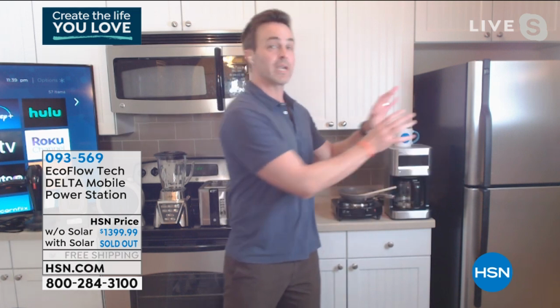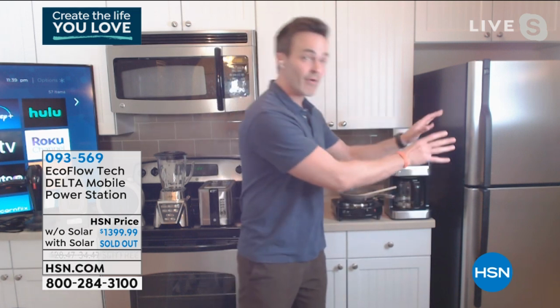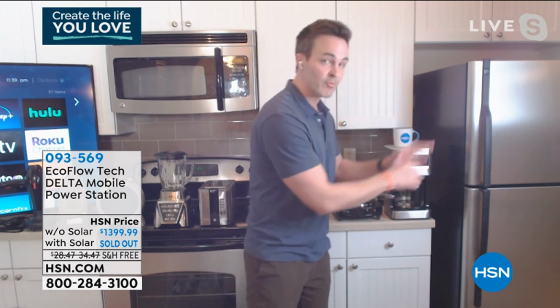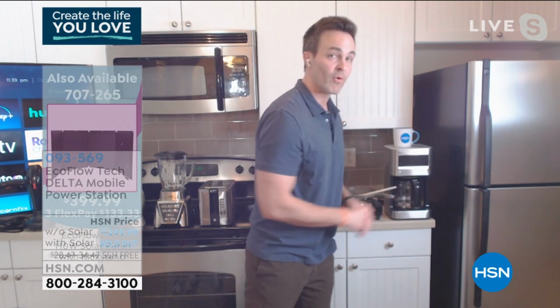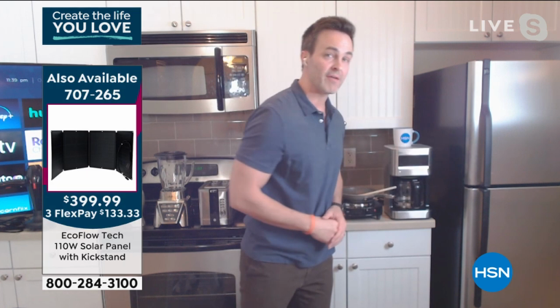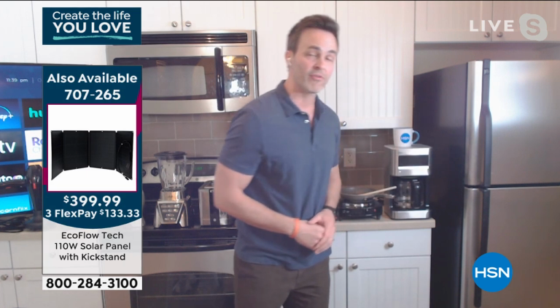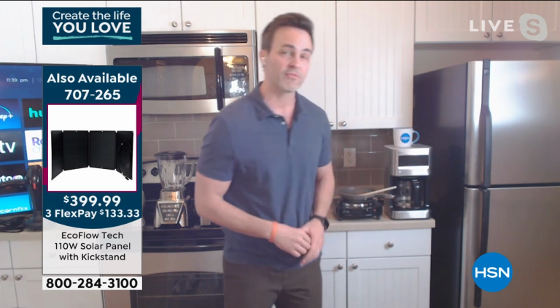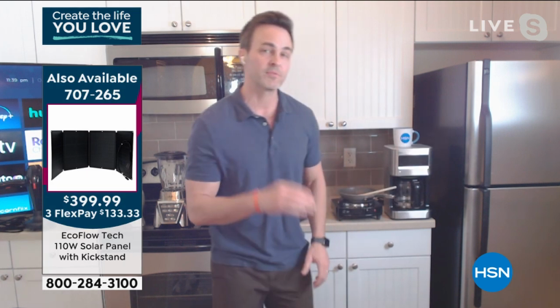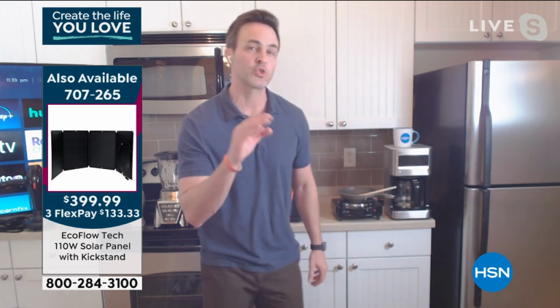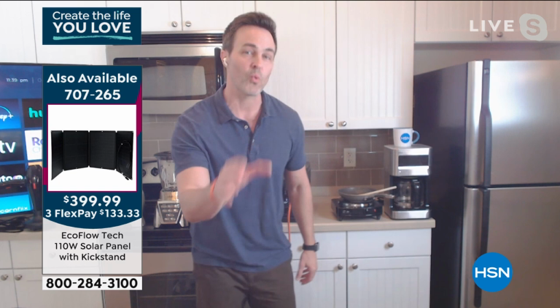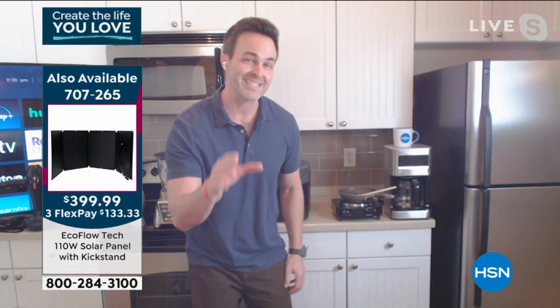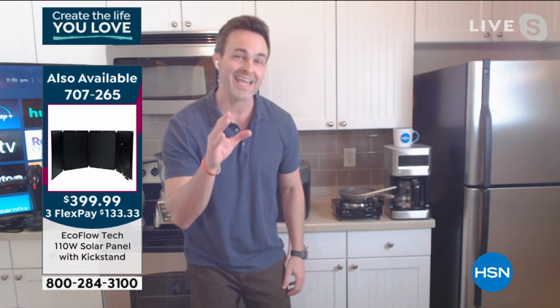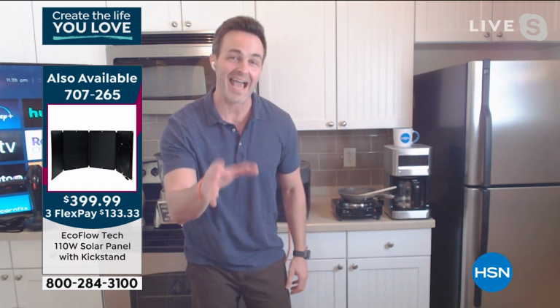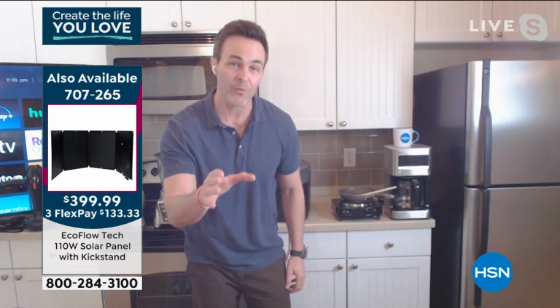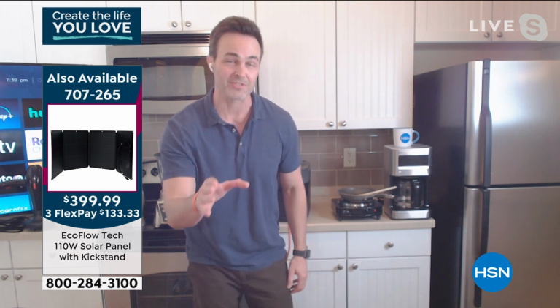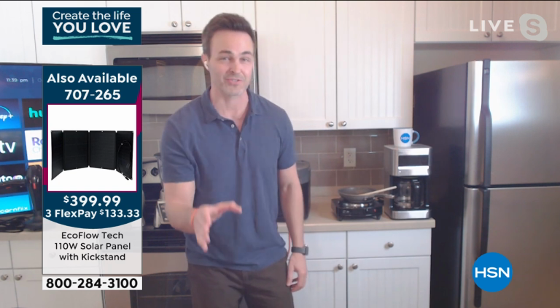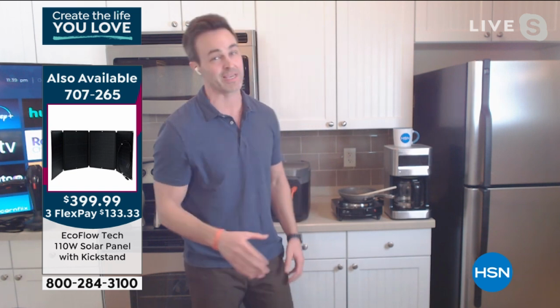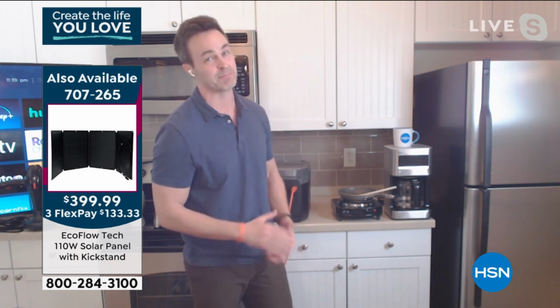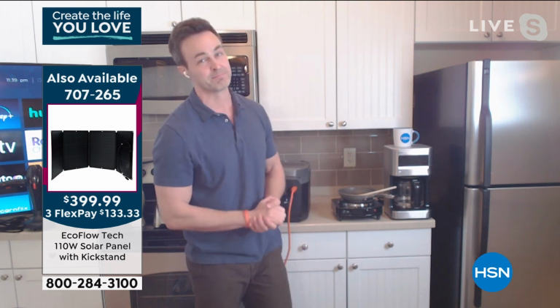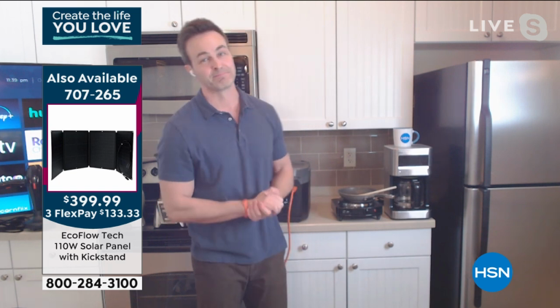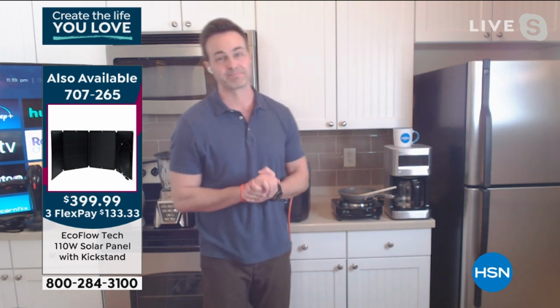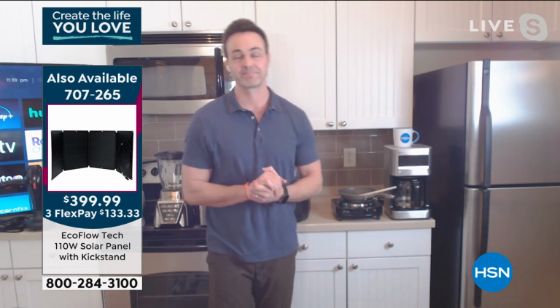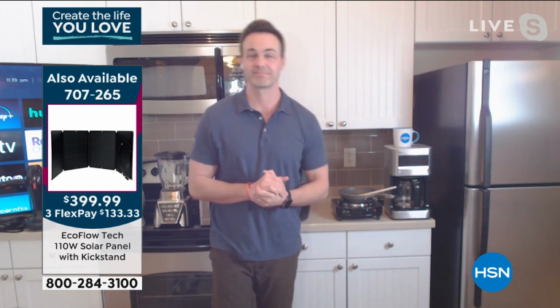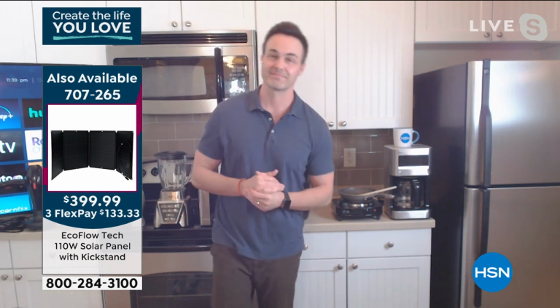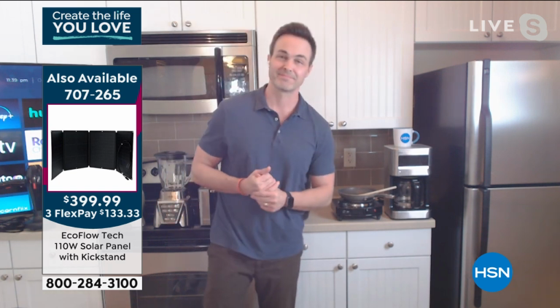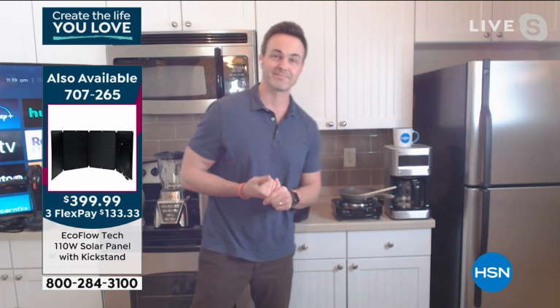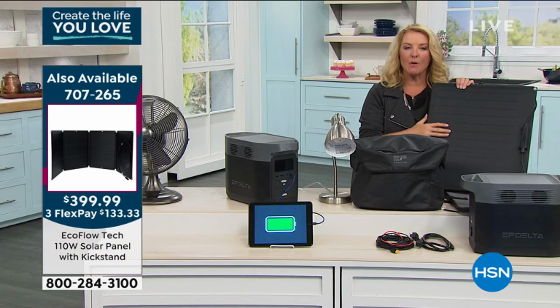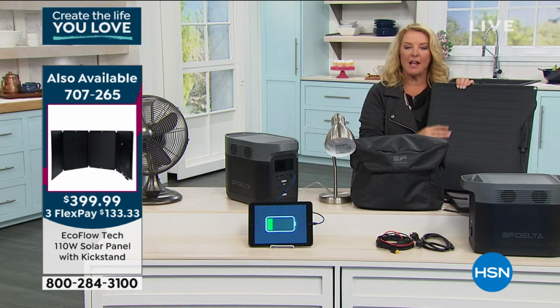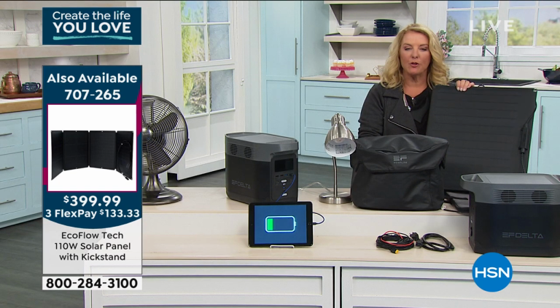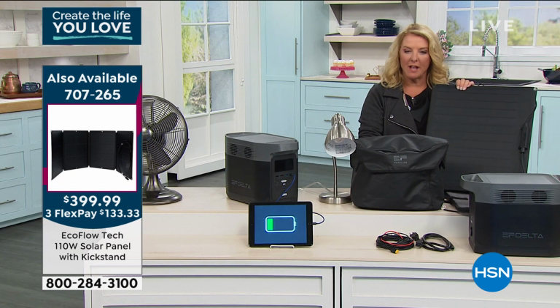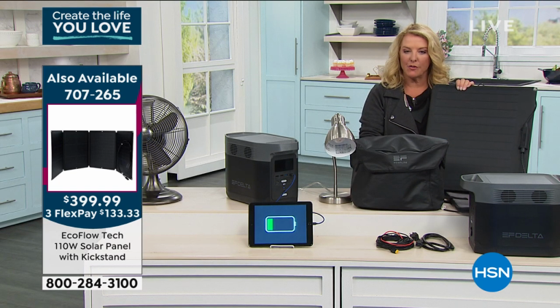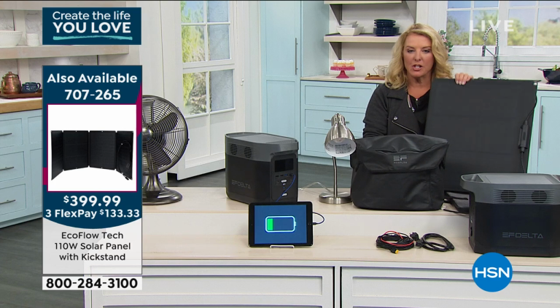You are now able to run that fridge for up to 20 hours. It's amazing — 20 hours on a full size fridge.